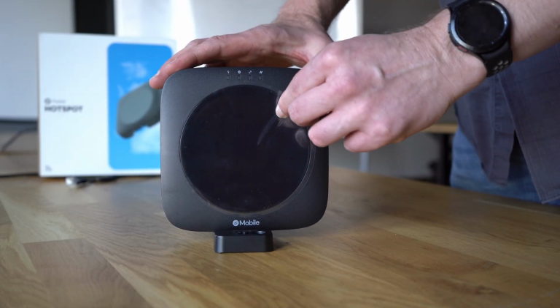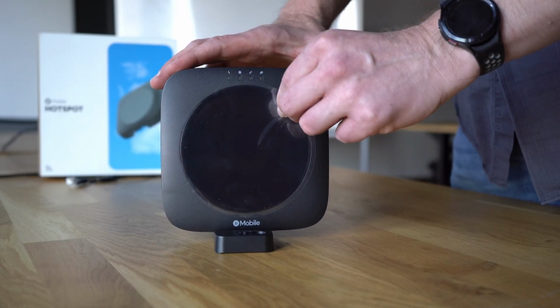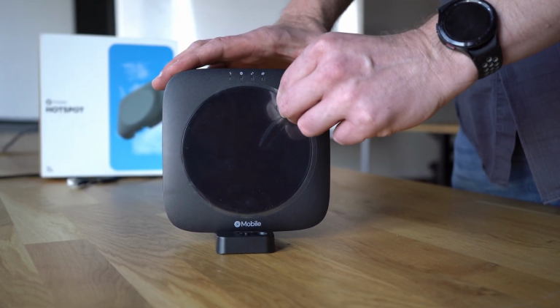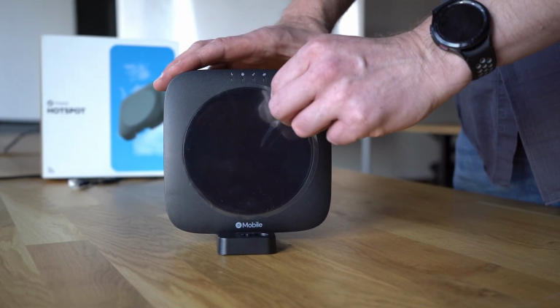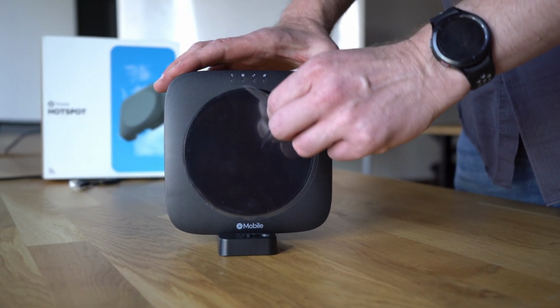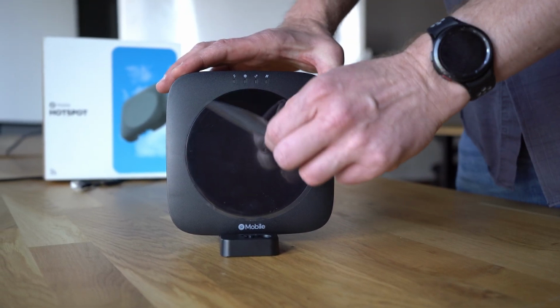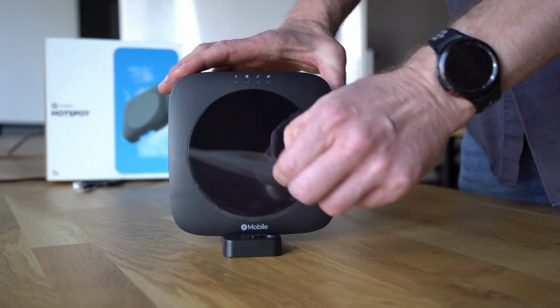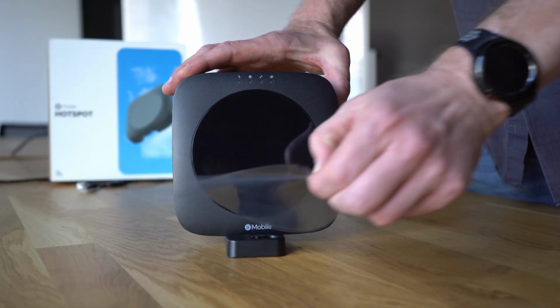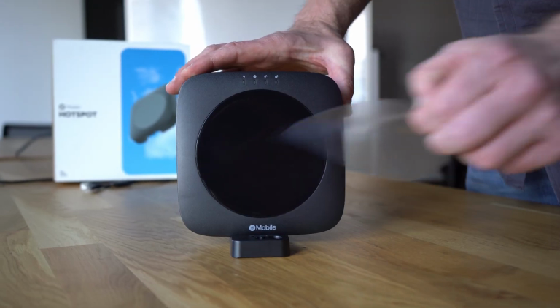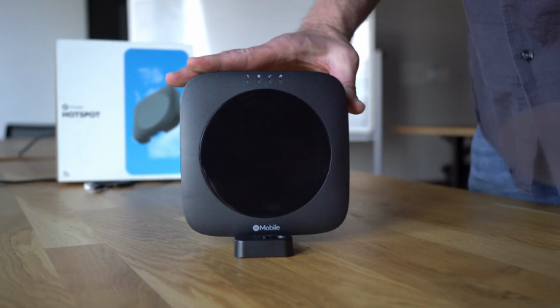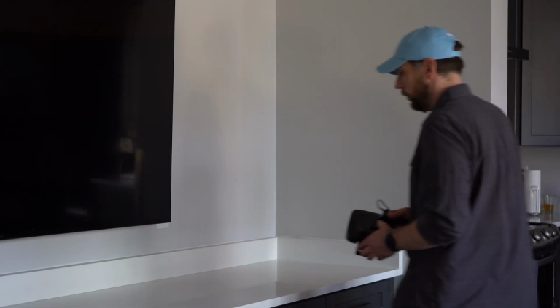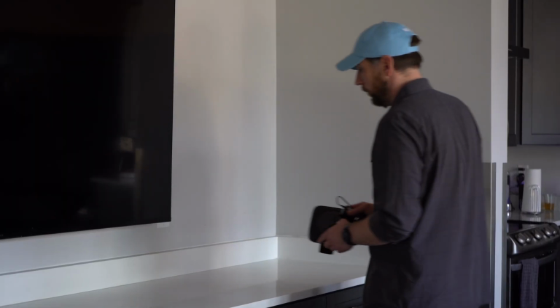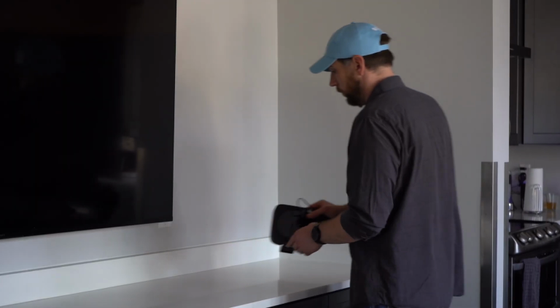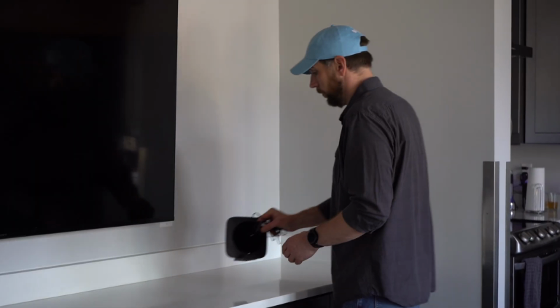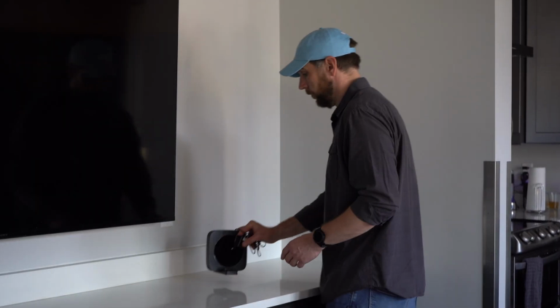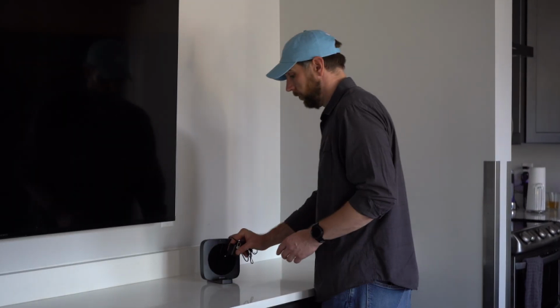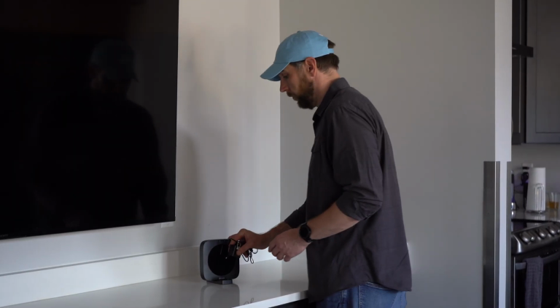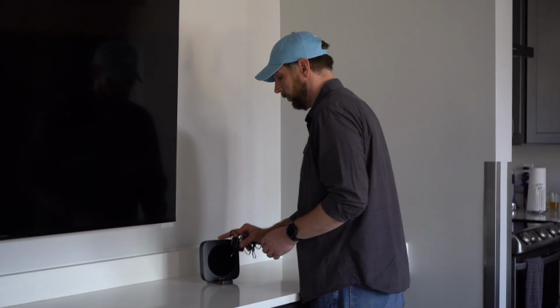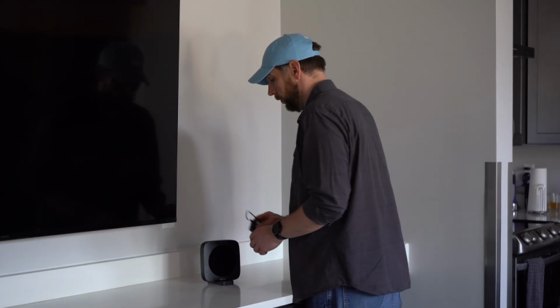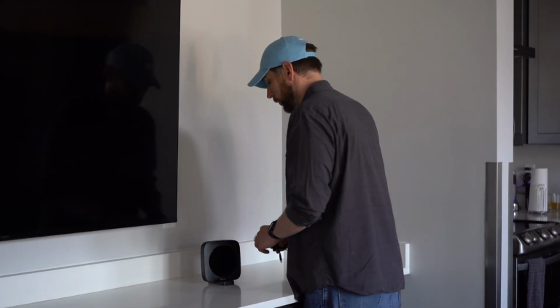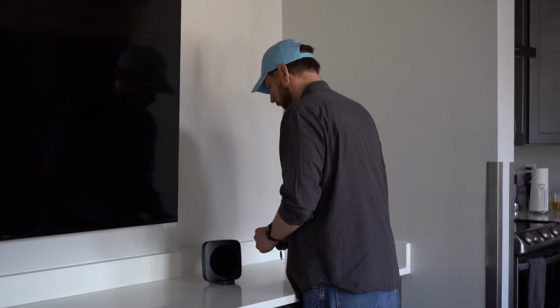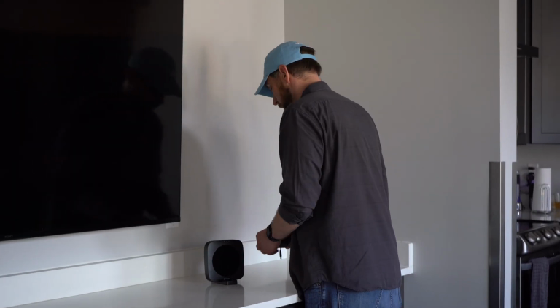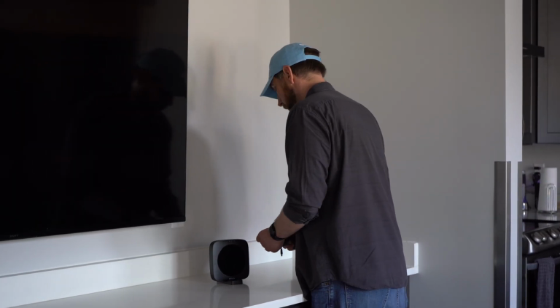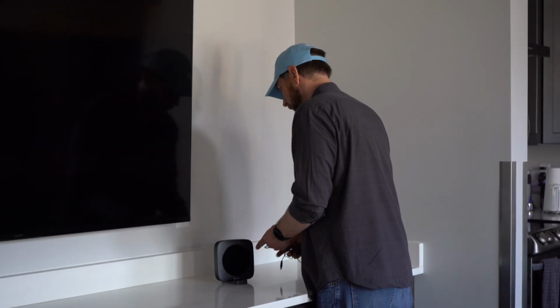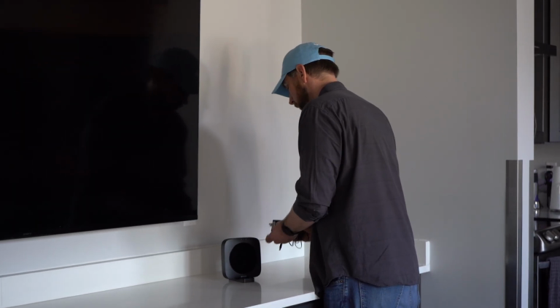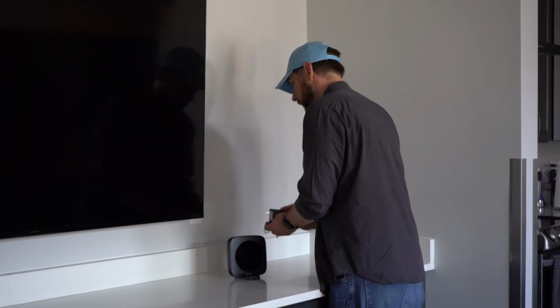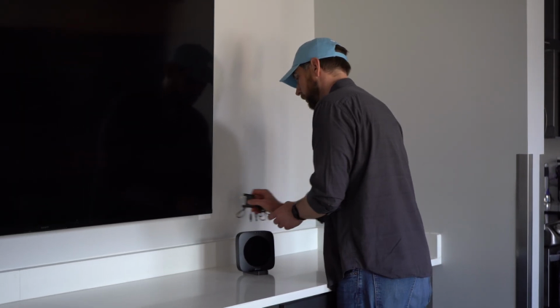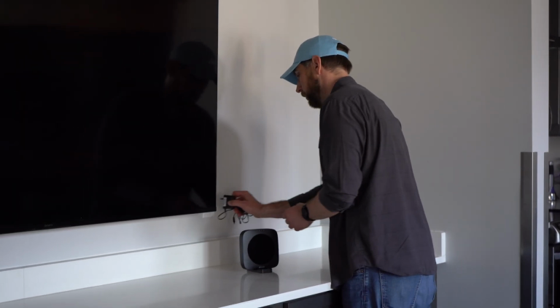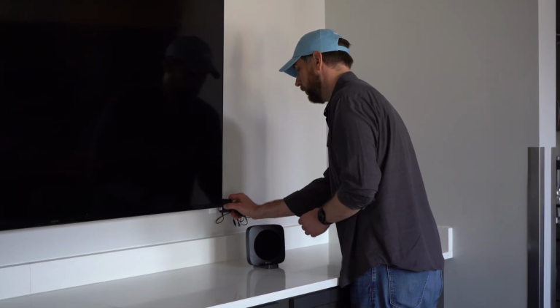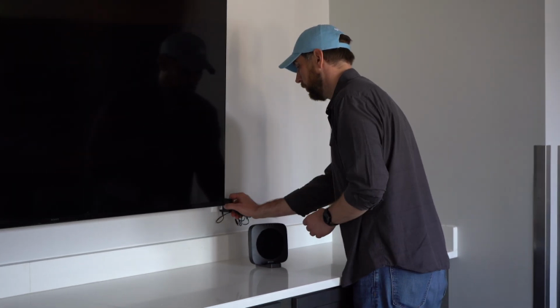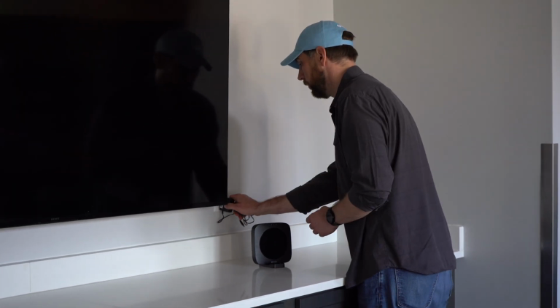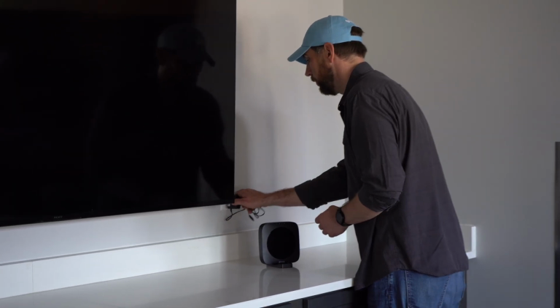Finally, nest your cables neatly using the optional cable clips and keep the device accessible but discreet.